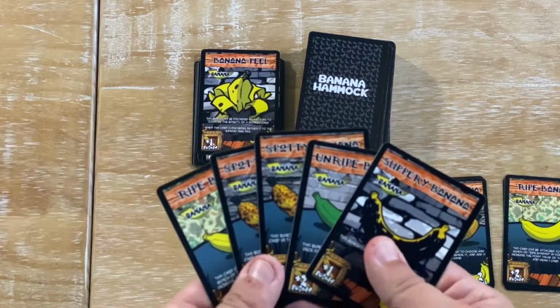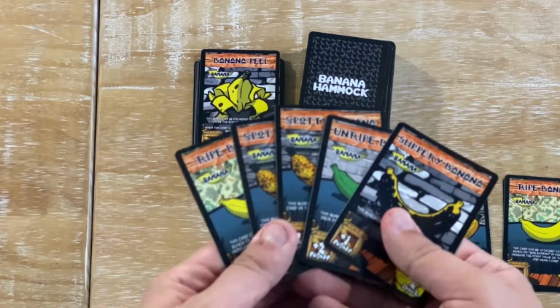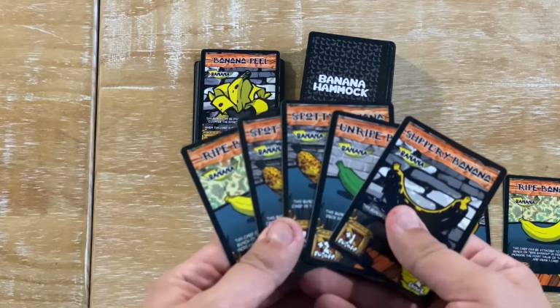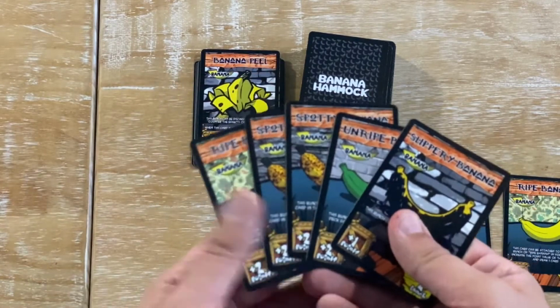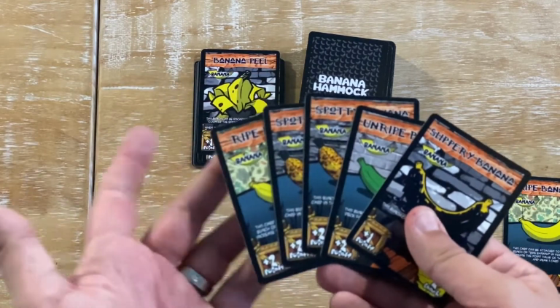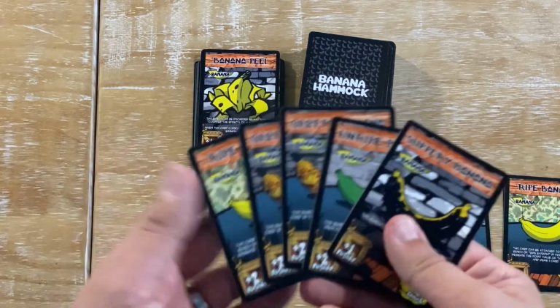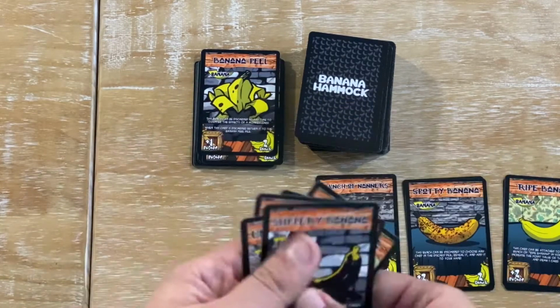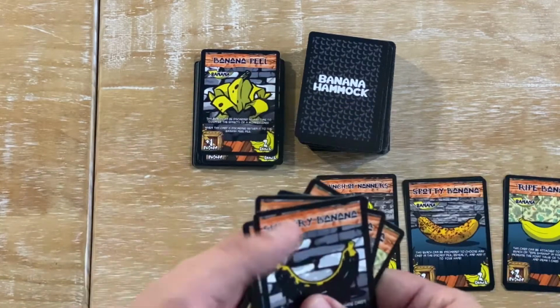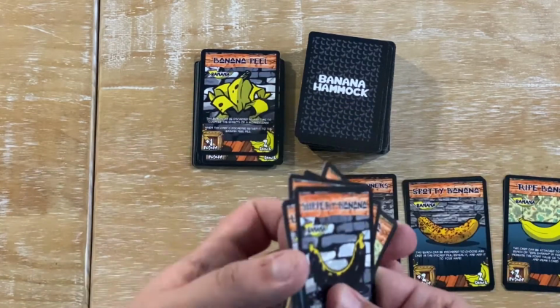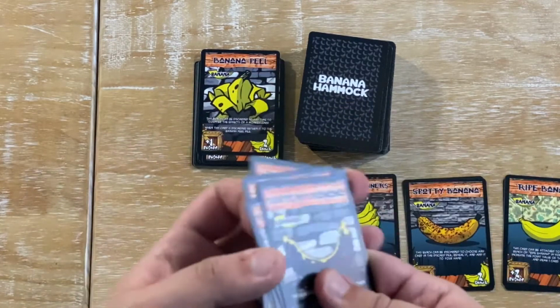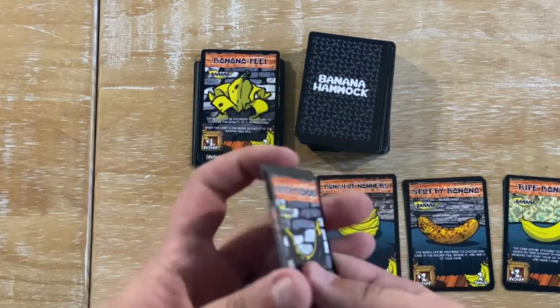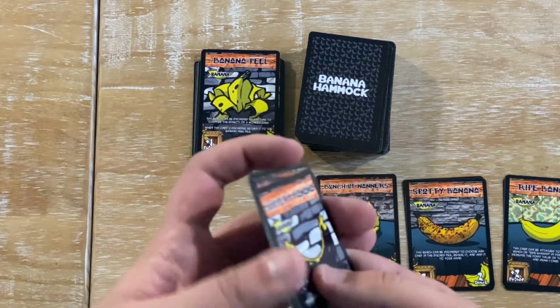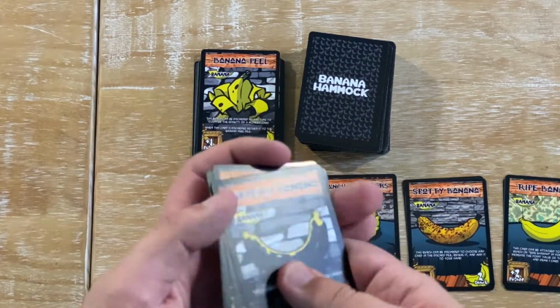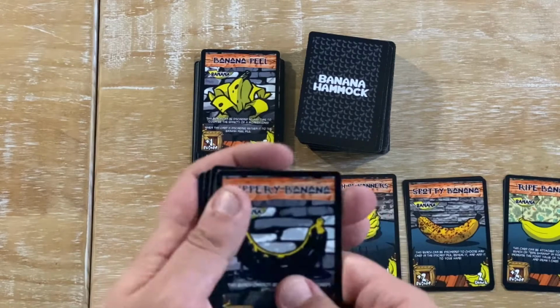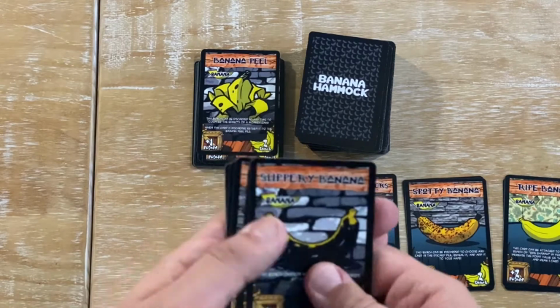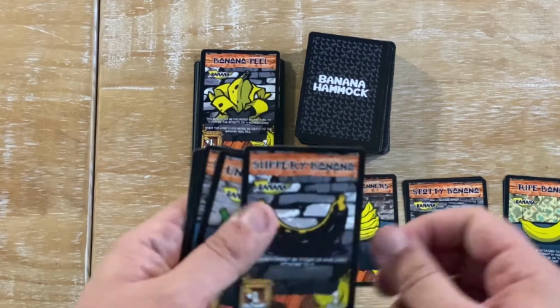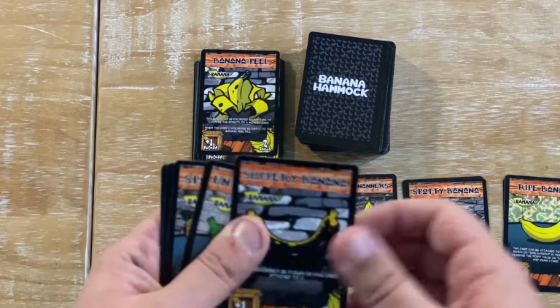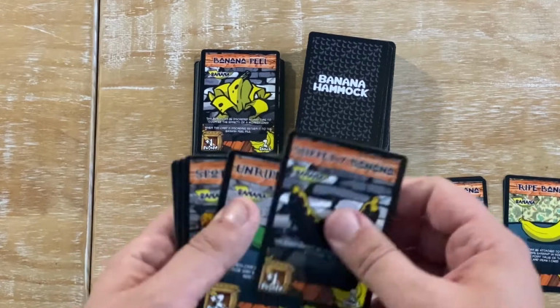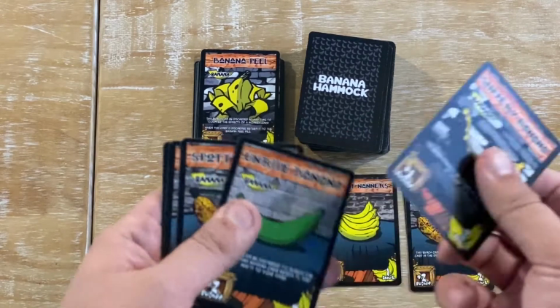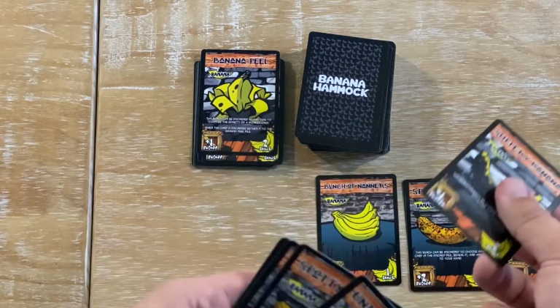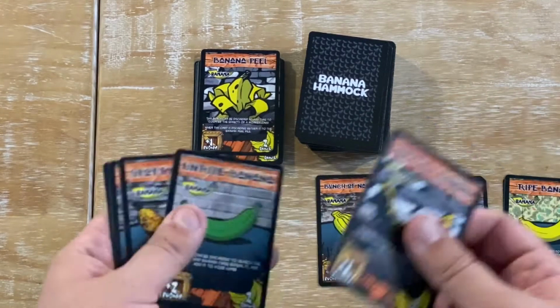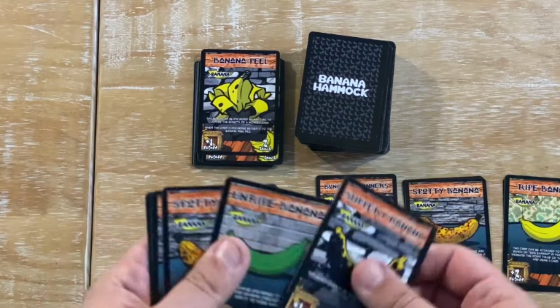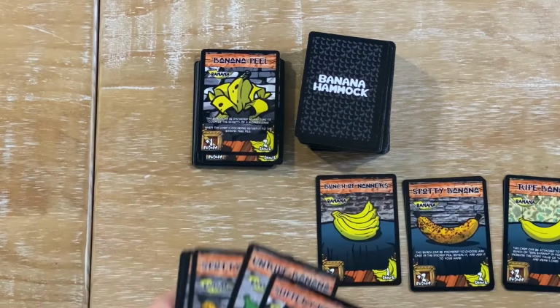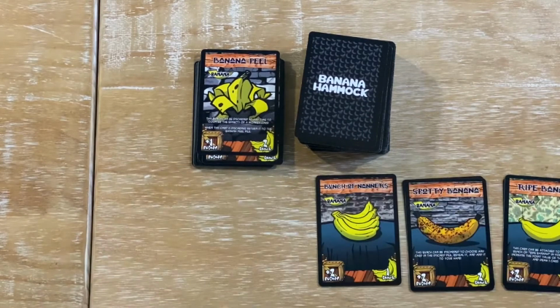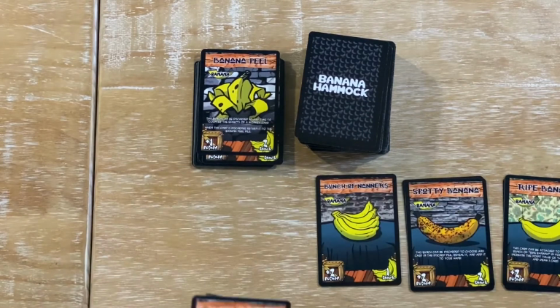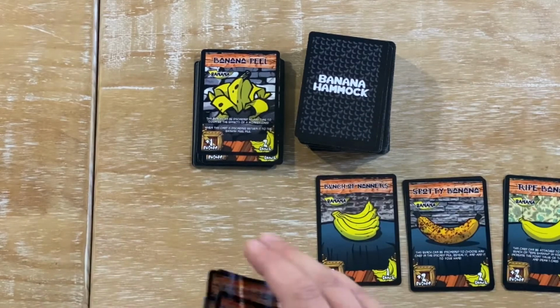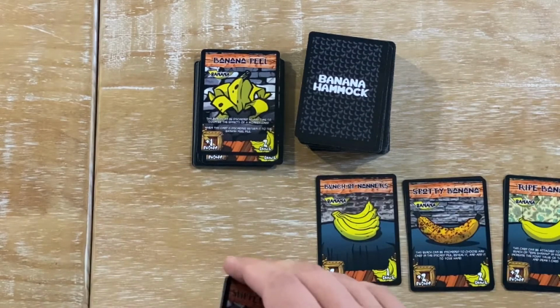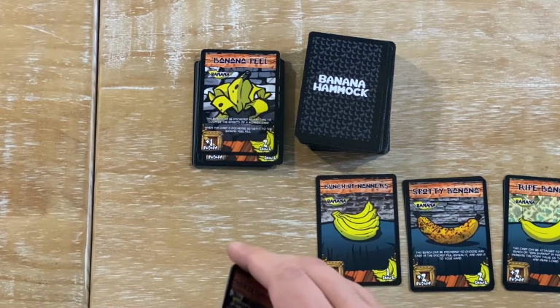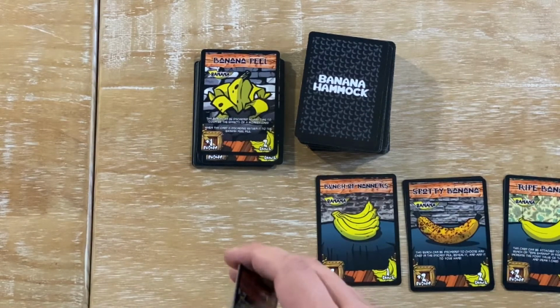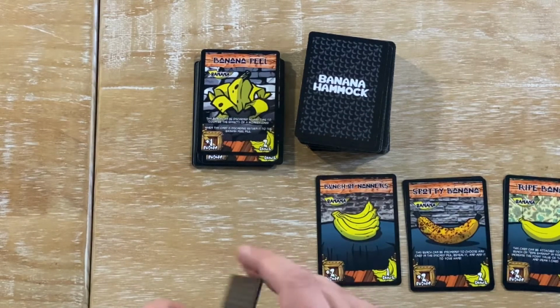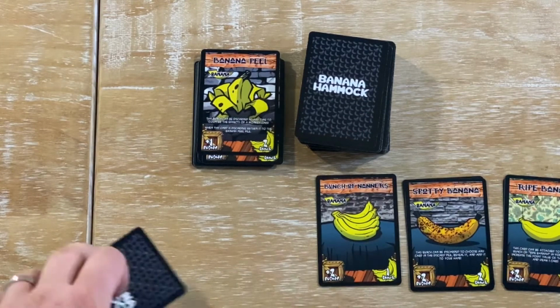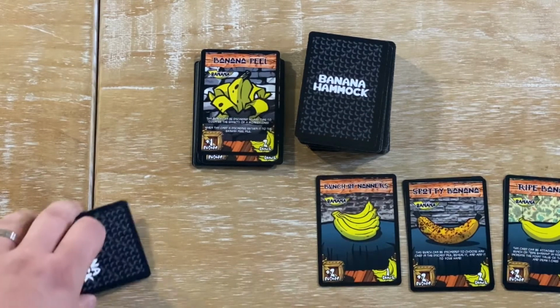The next player would then look at their cards and do the same. No Monkeys there, so they would be playing Bananas as well. Some Bananas you can play to other players' hands and so on and so forth.